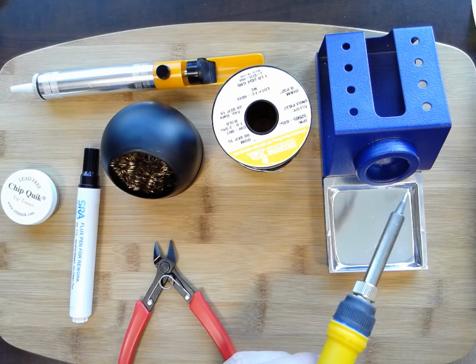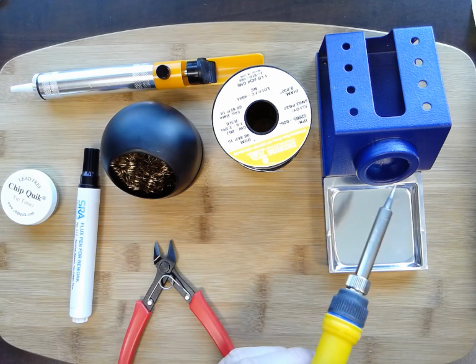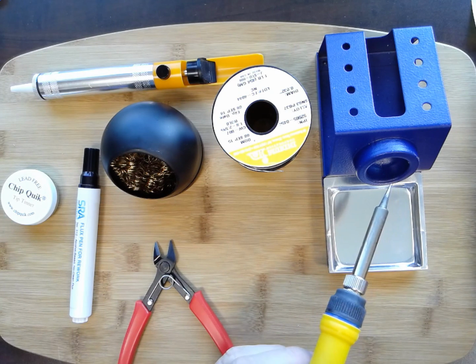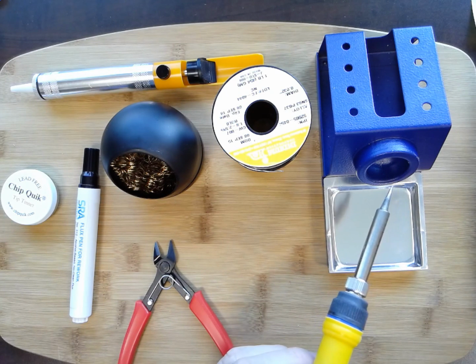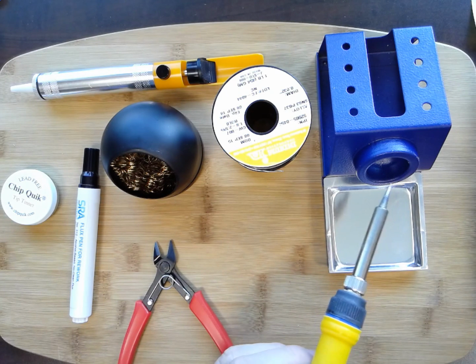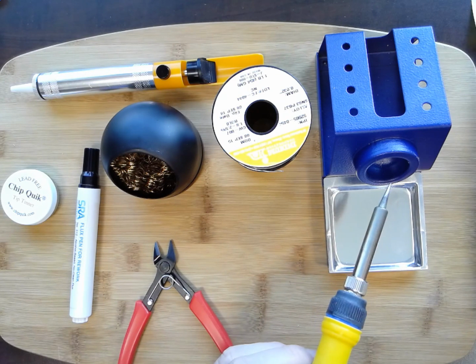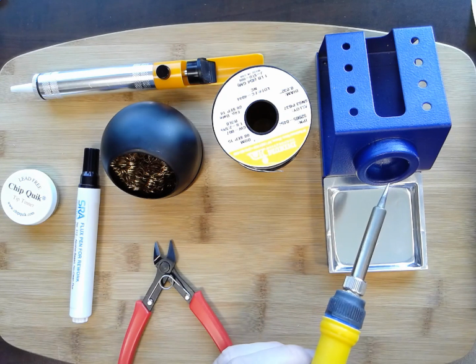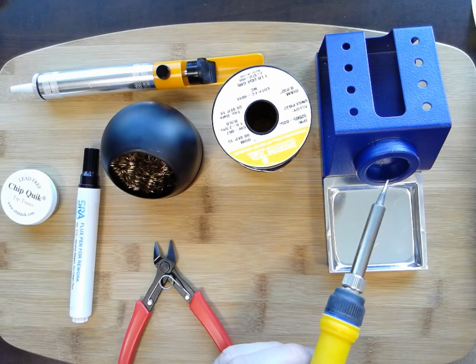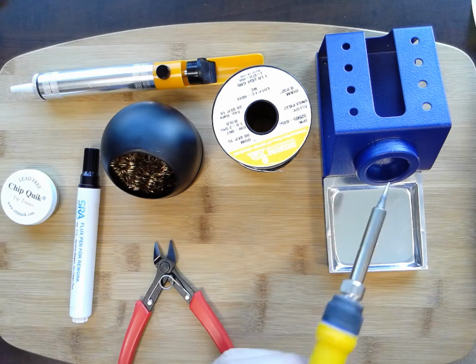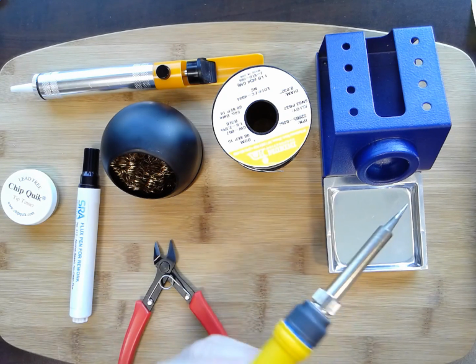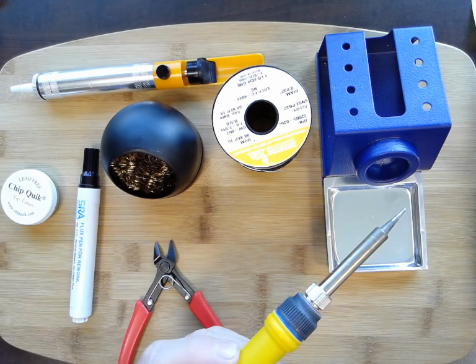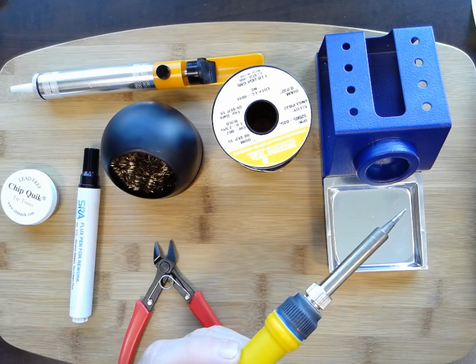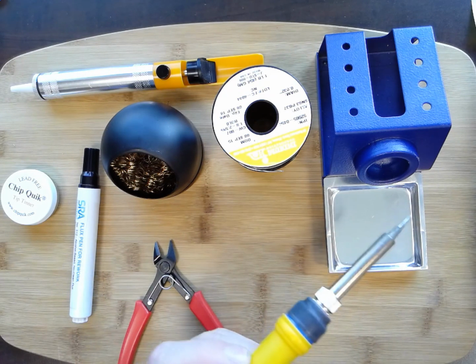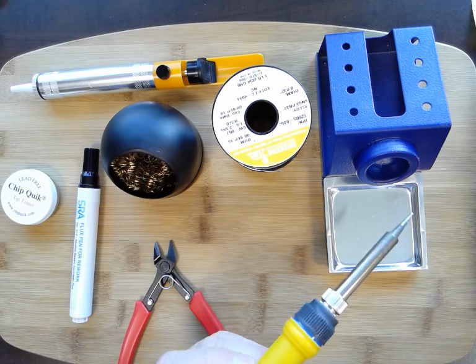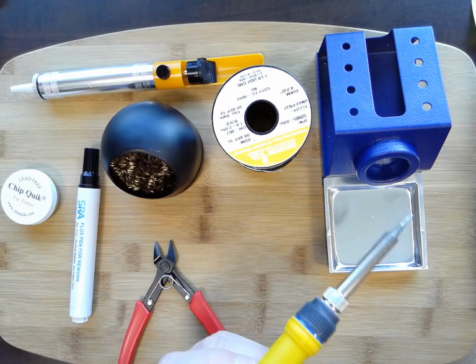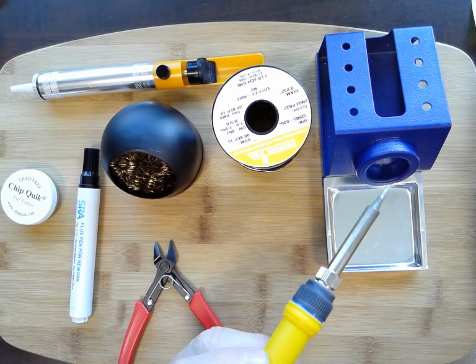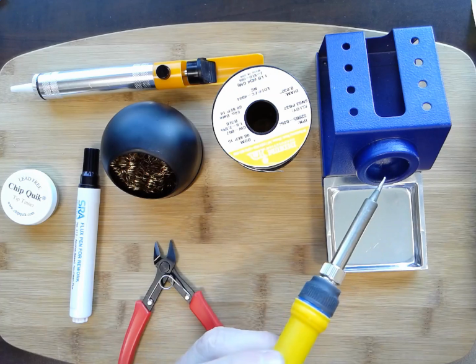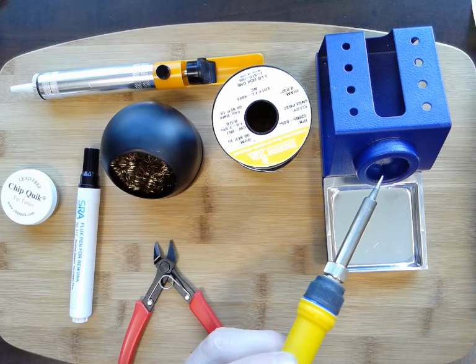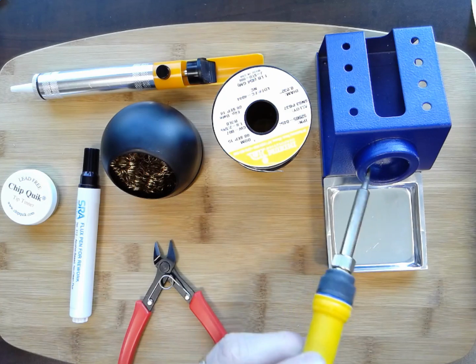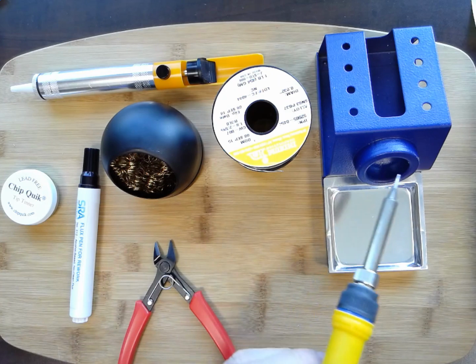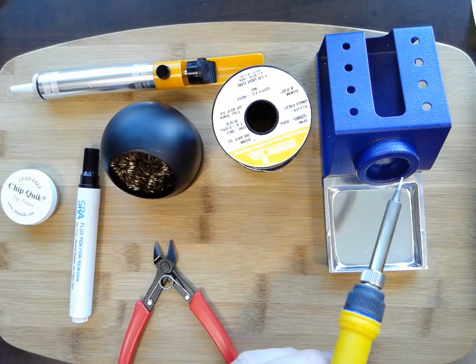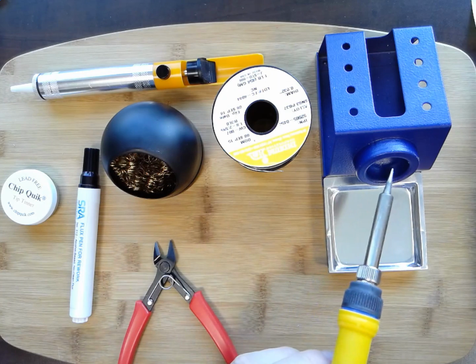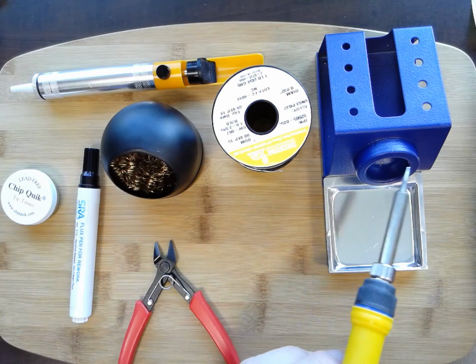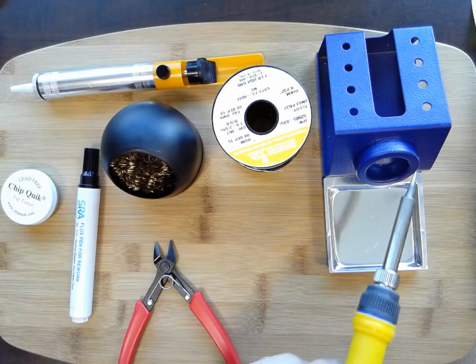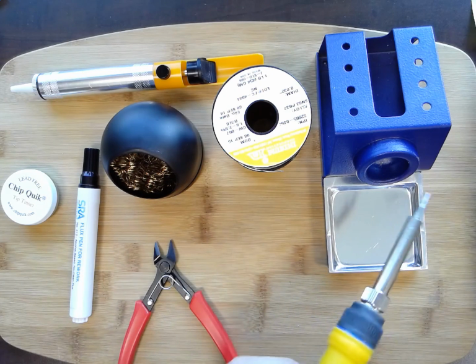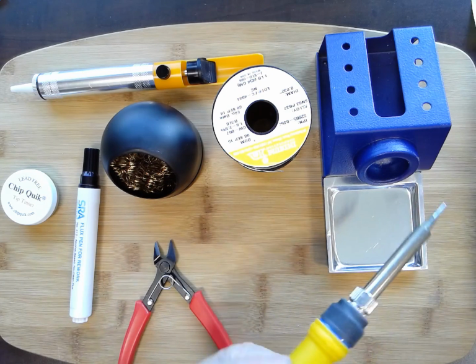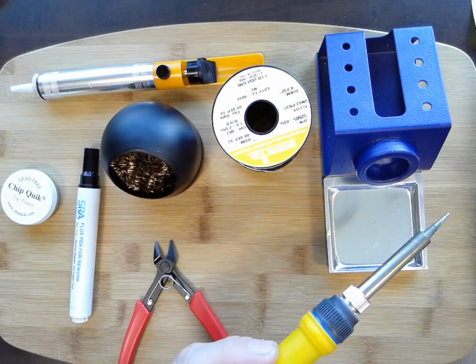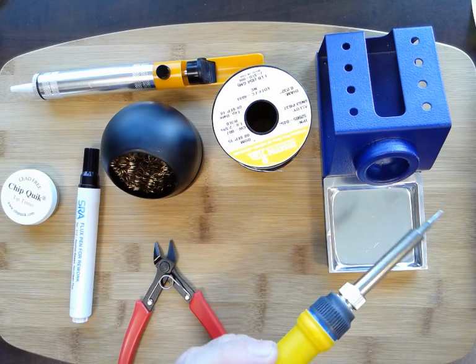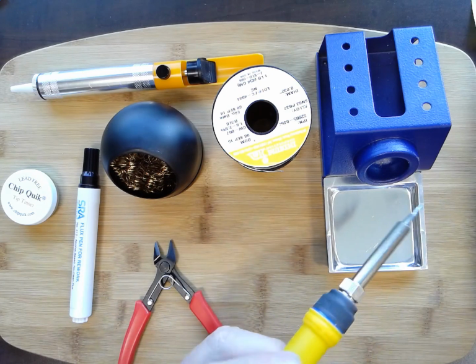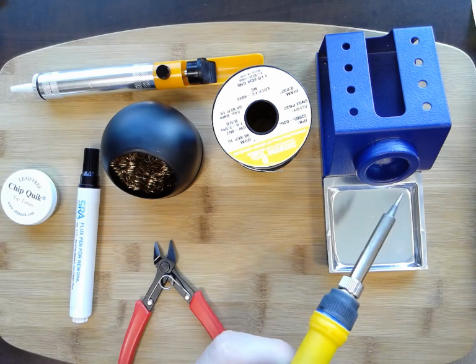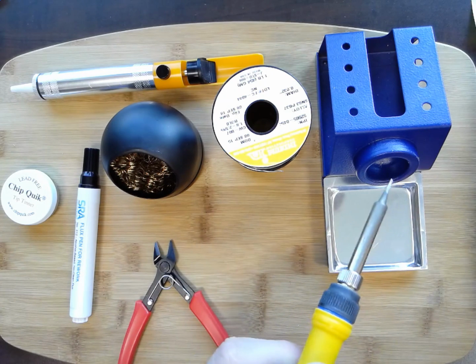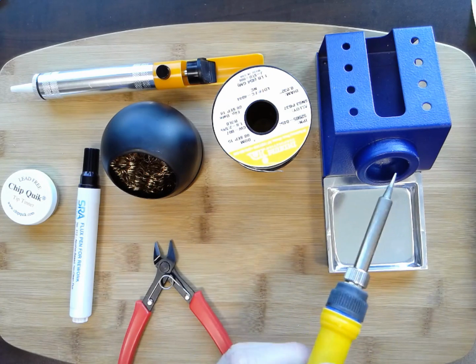I'll share details on it in the description section of this video. I bought it on Amazon — you can also find it on eBay. It's a generic brand but it has worked very well.